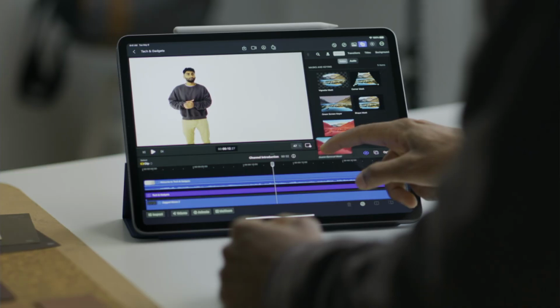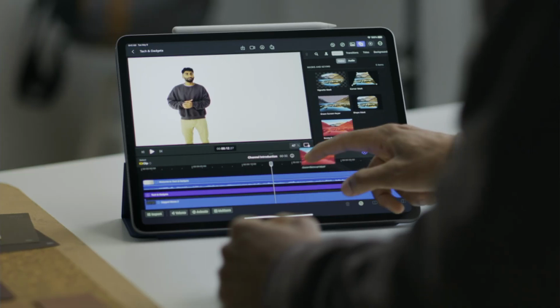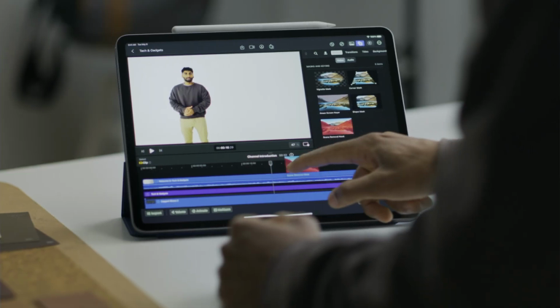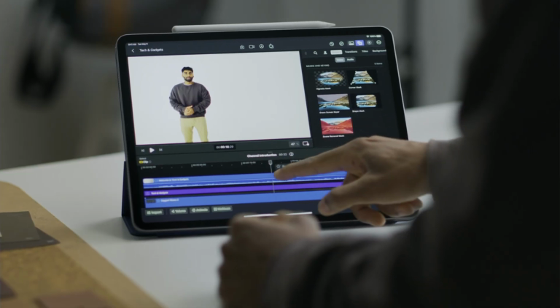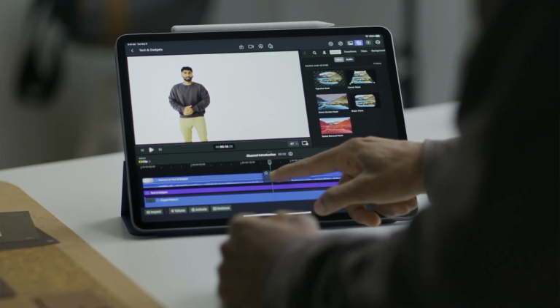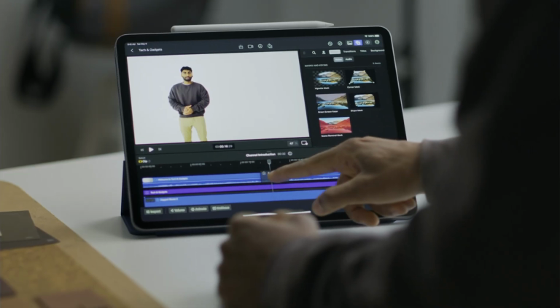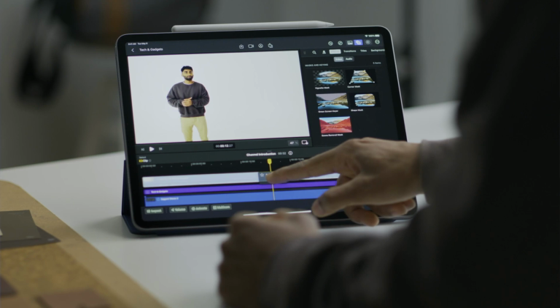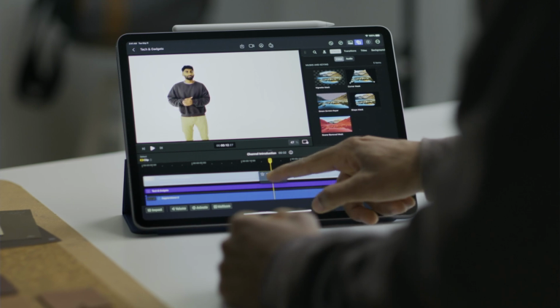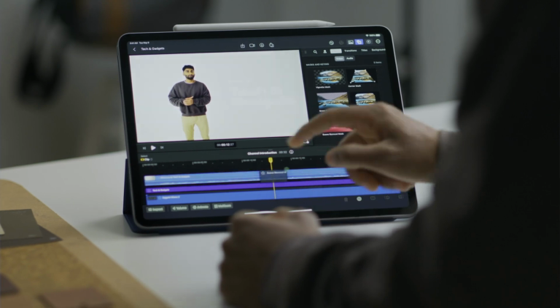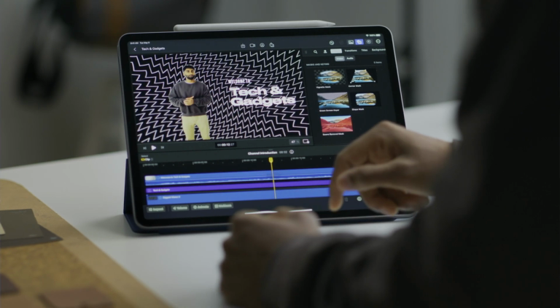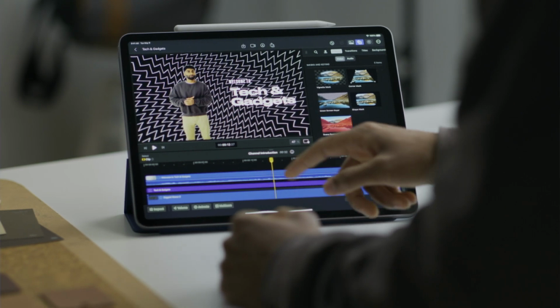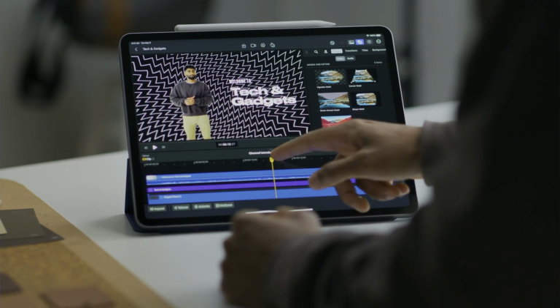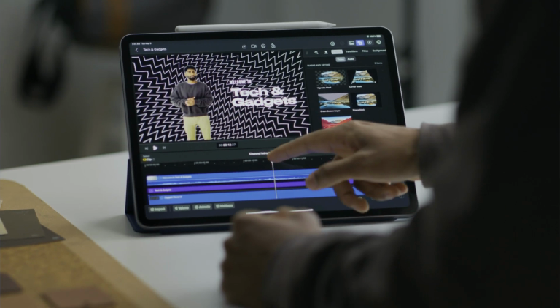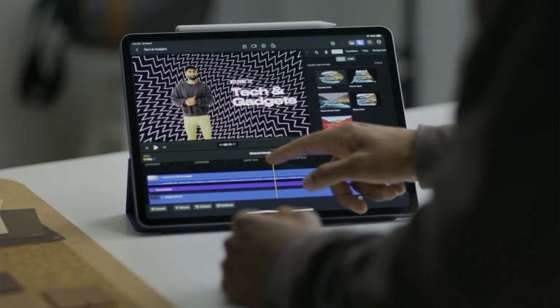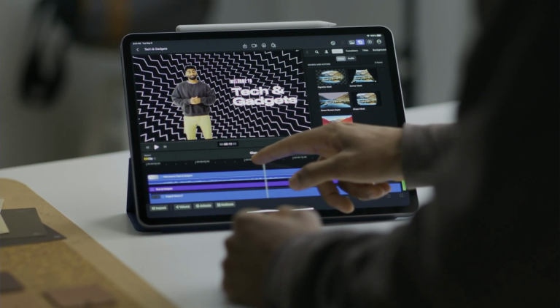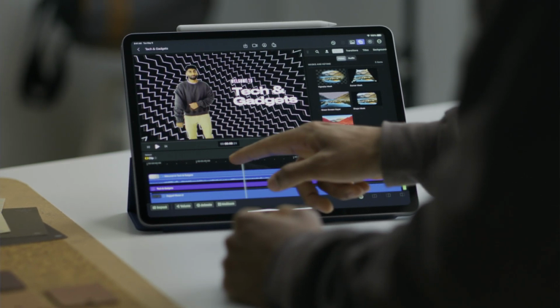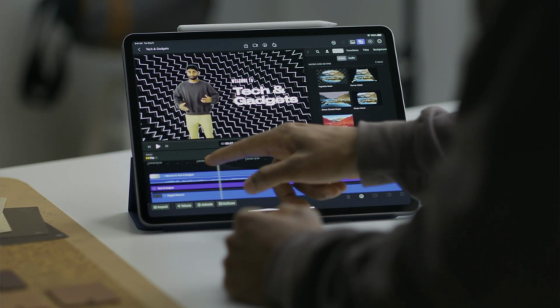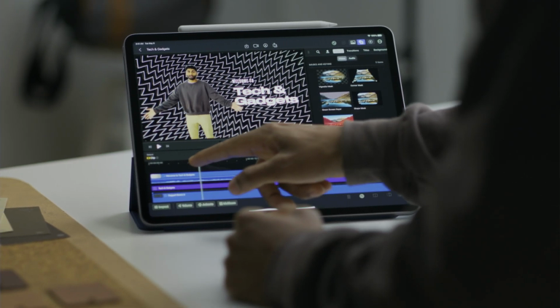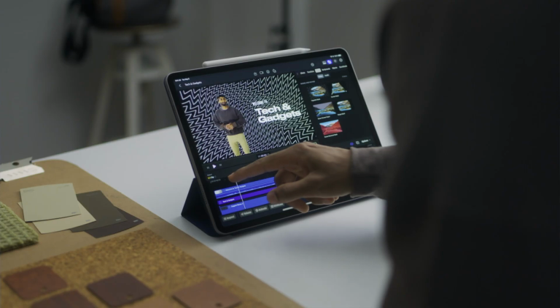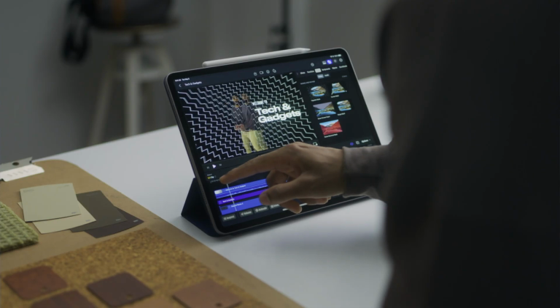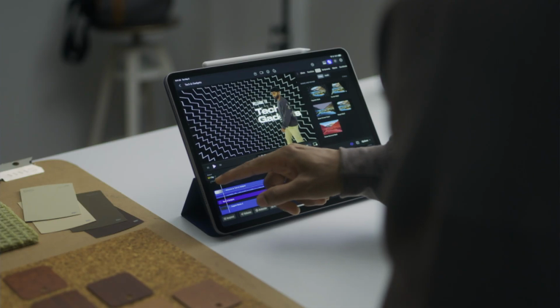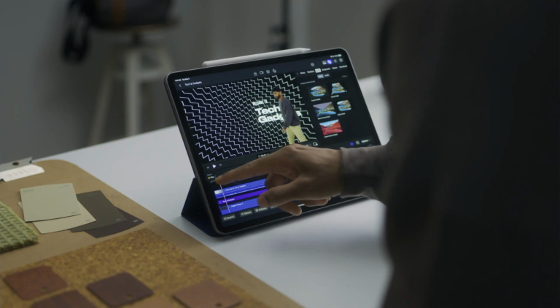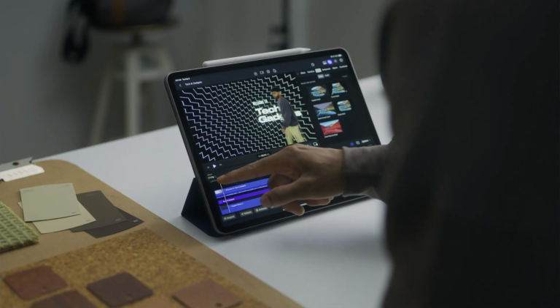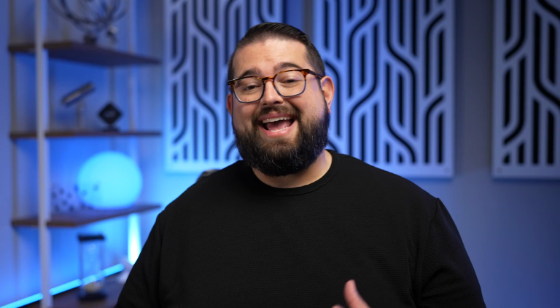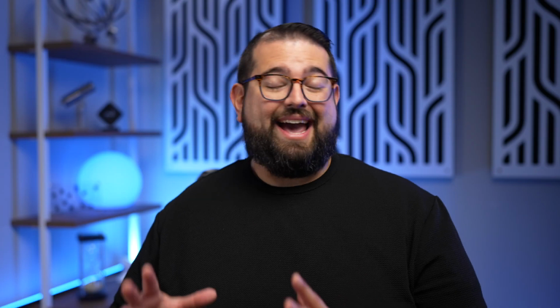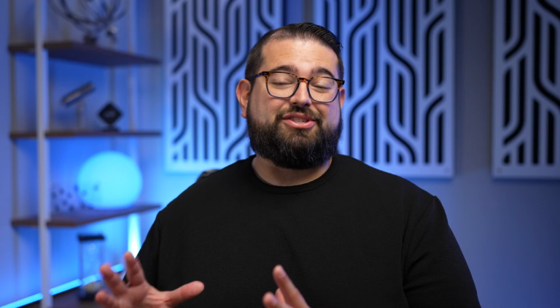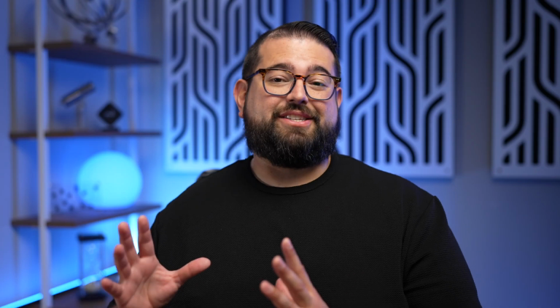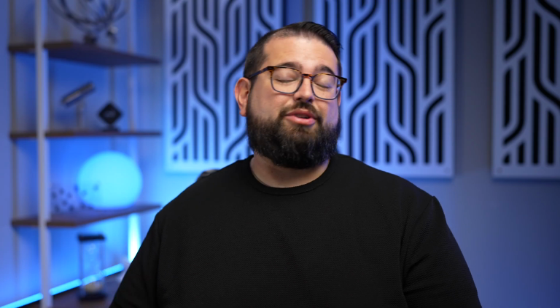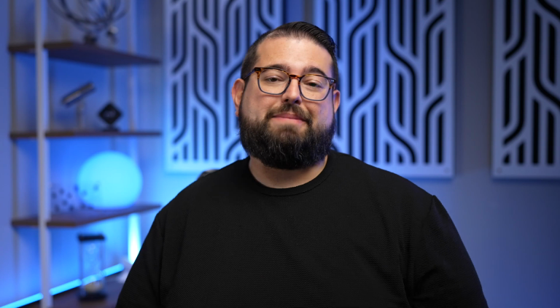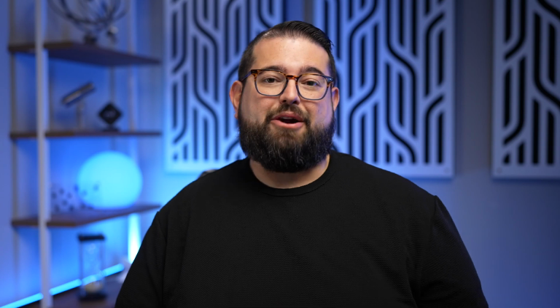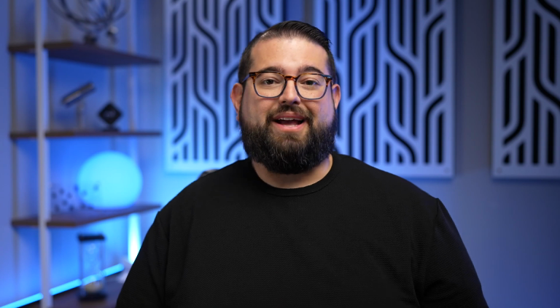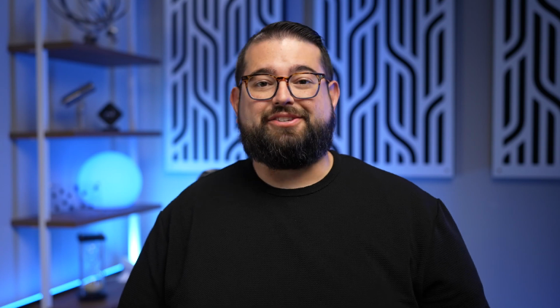You'll be able to edit multicam clips directly on the iPad, adjust the angles, and it looks like it's an incredibly powerful editor.